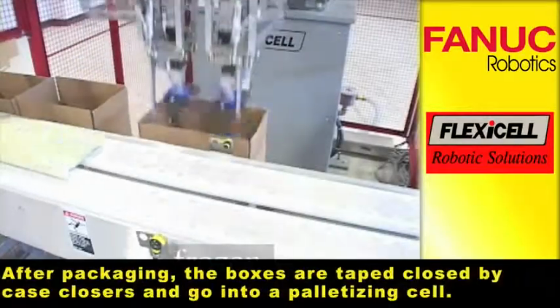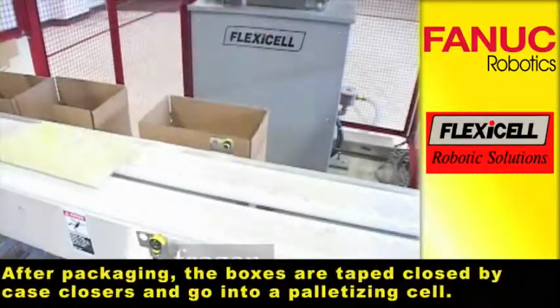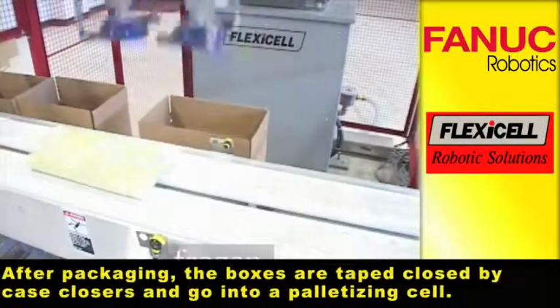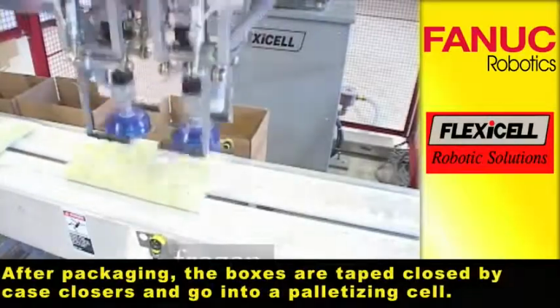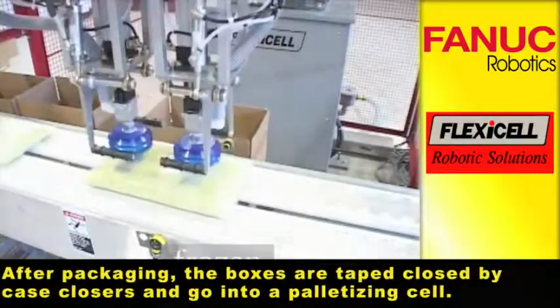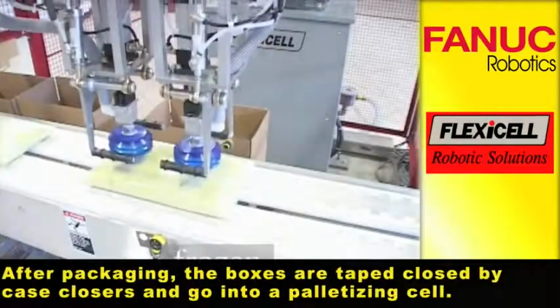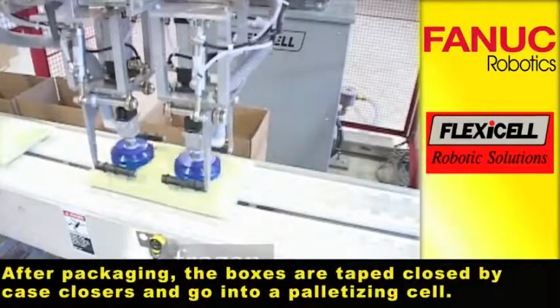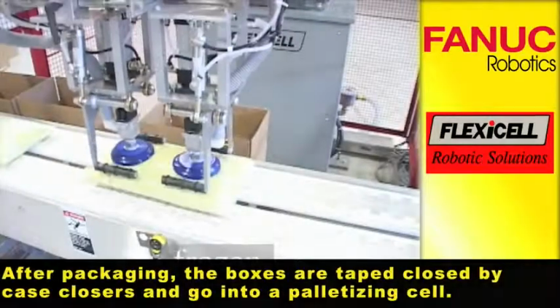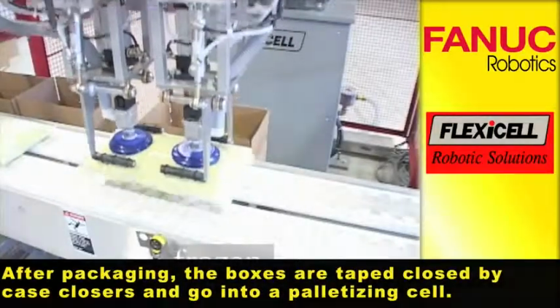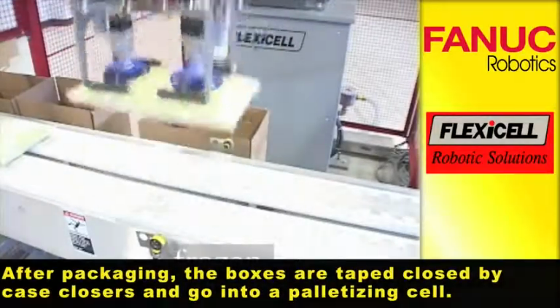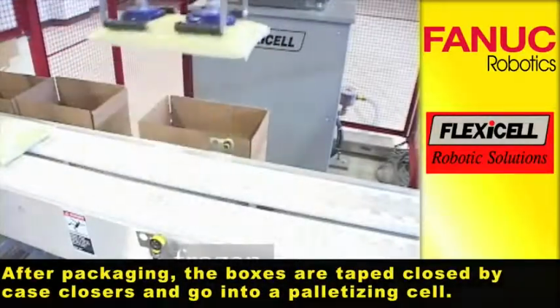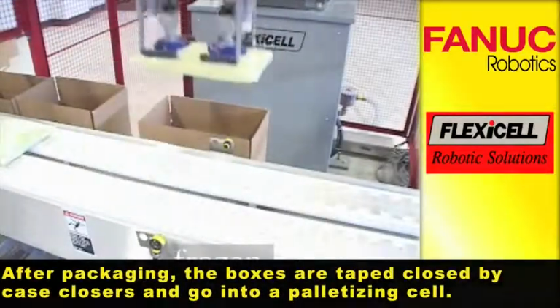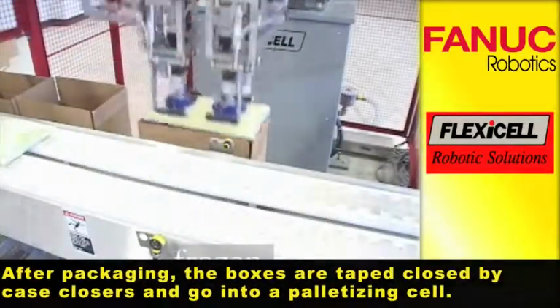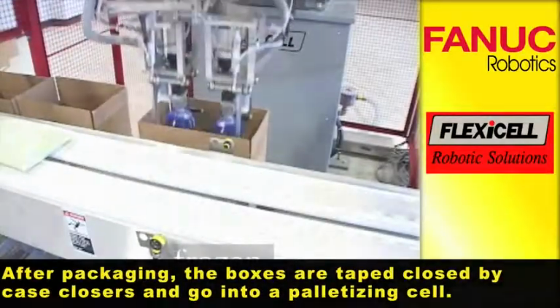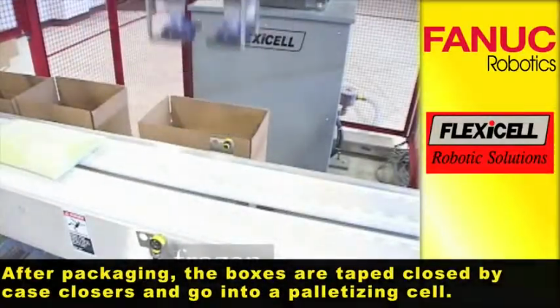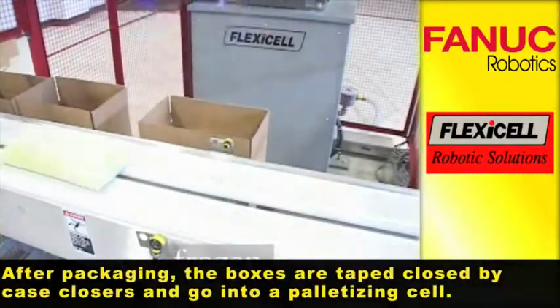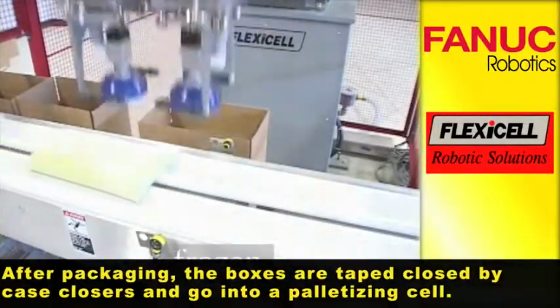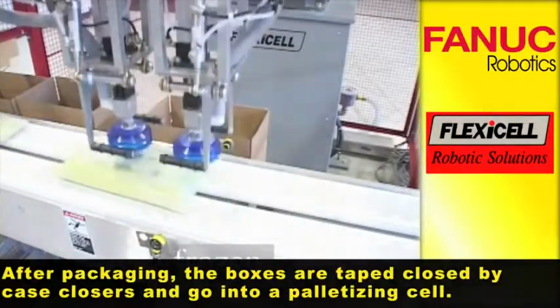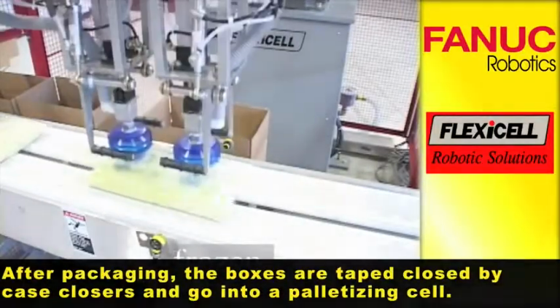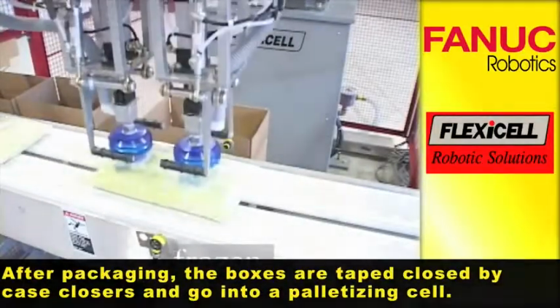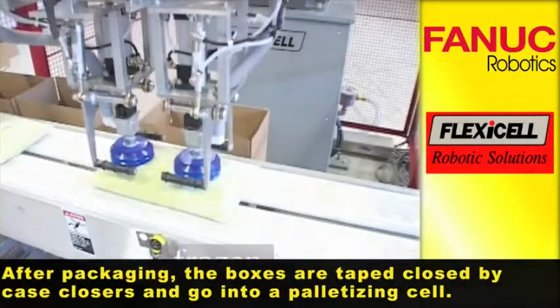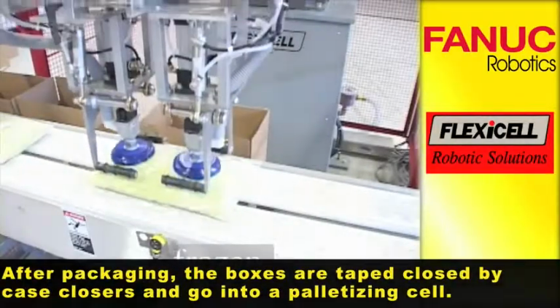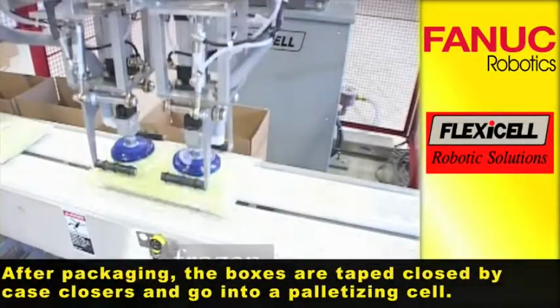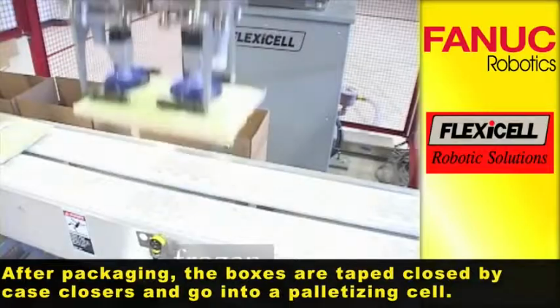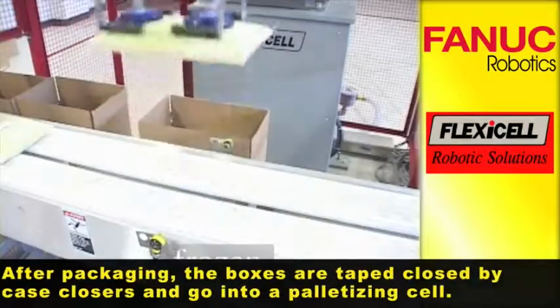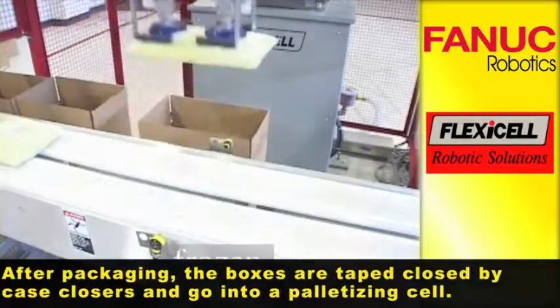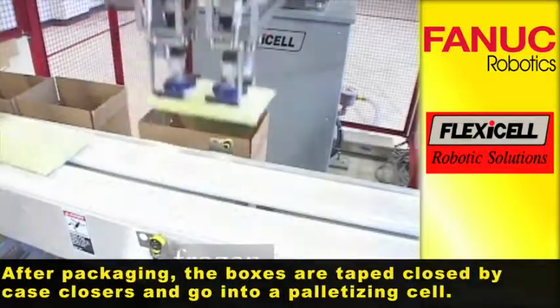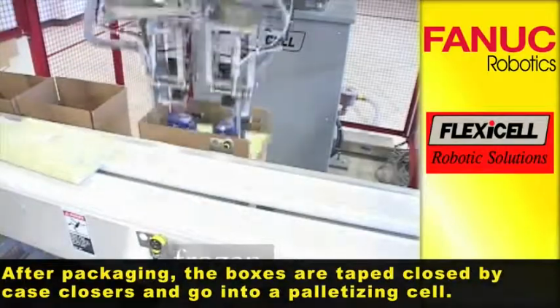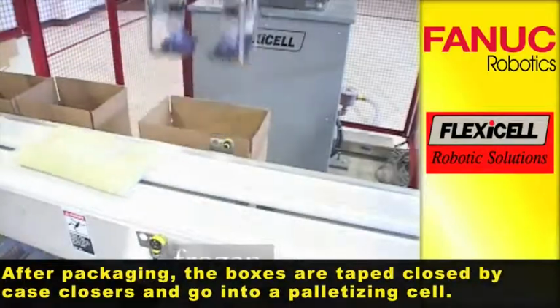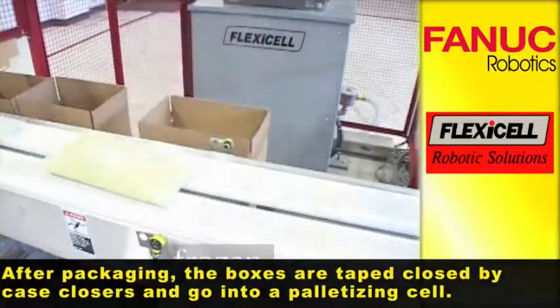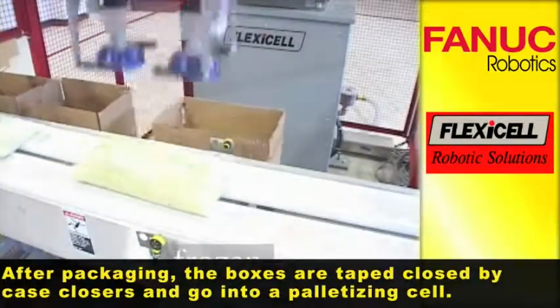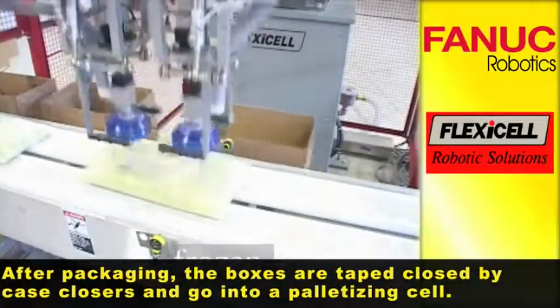After packaging, the boxes are taped closed by case closers and go into a palletizing cell.